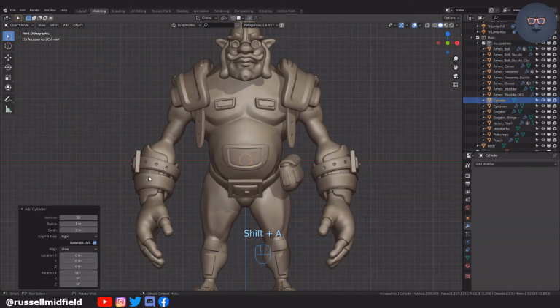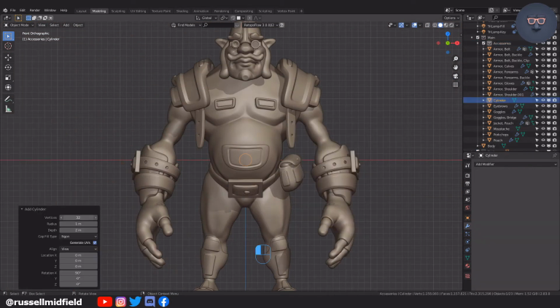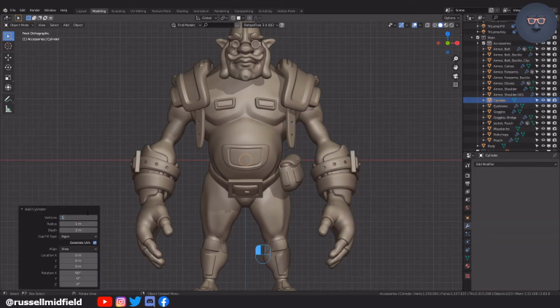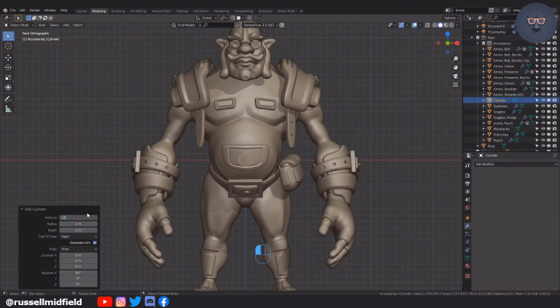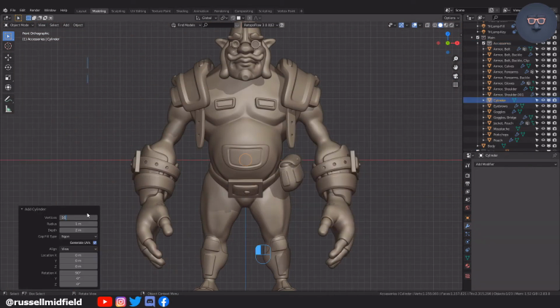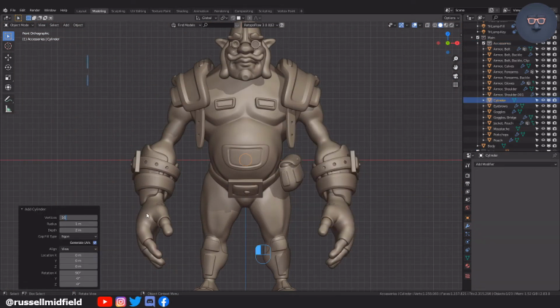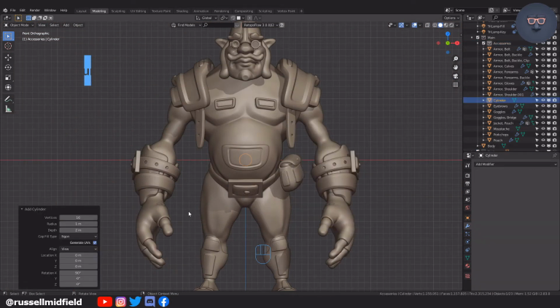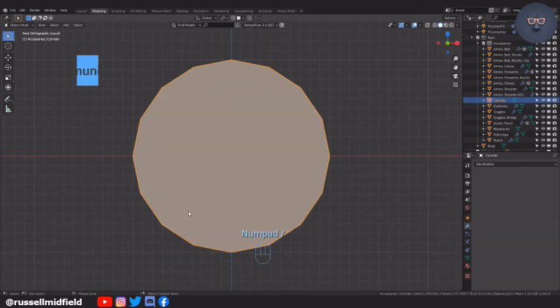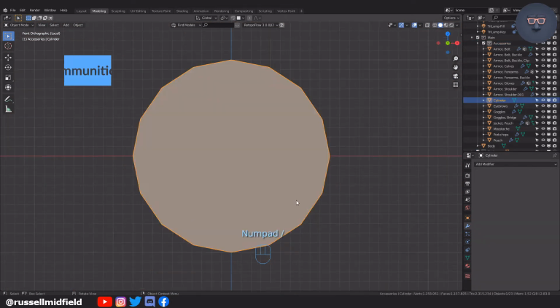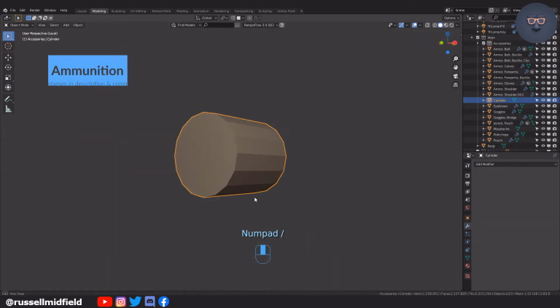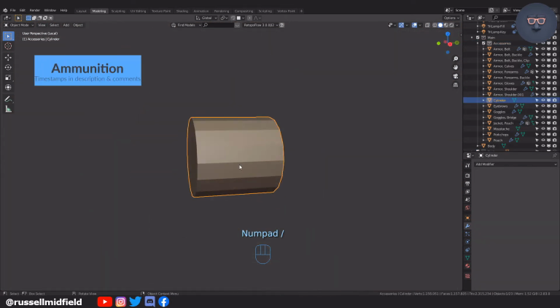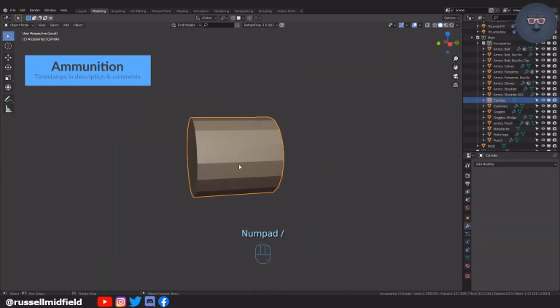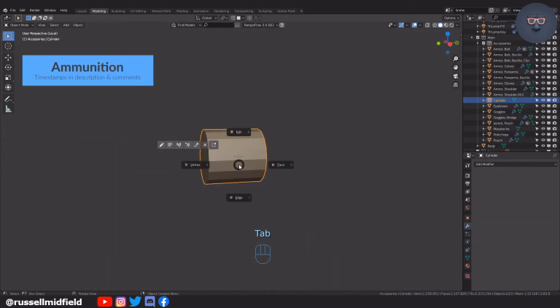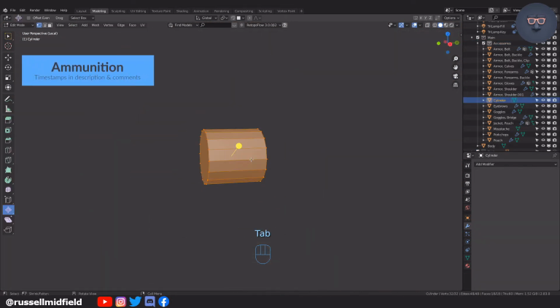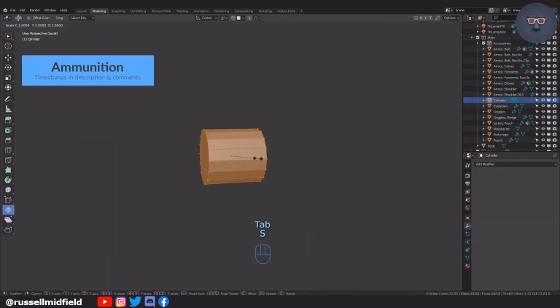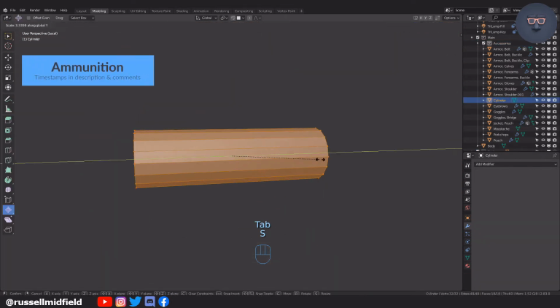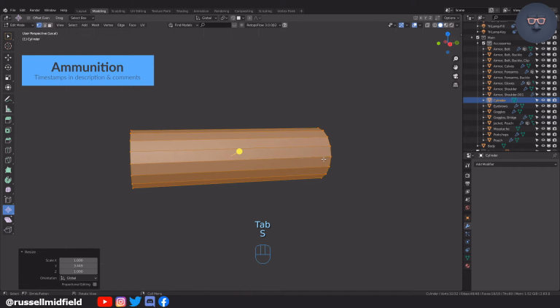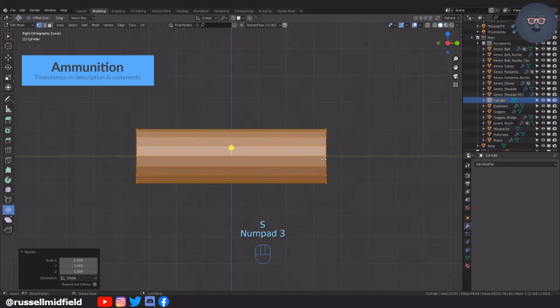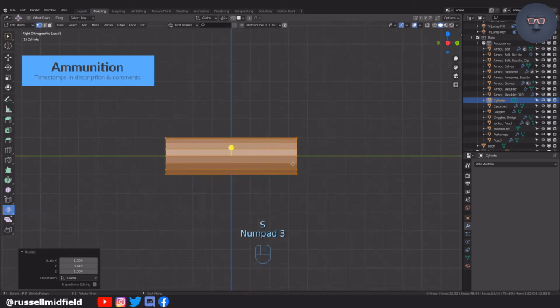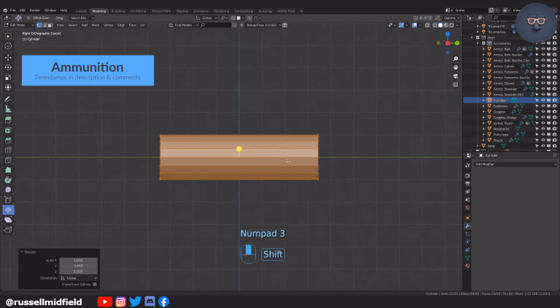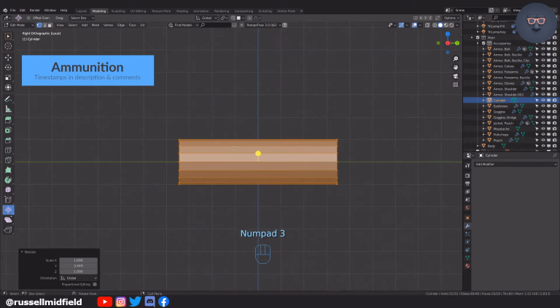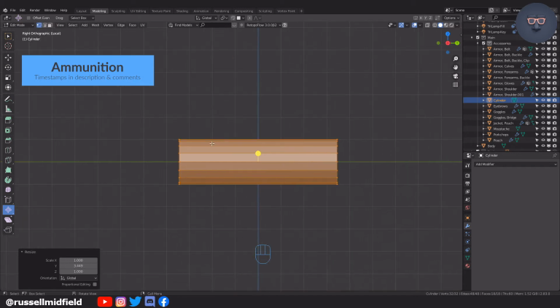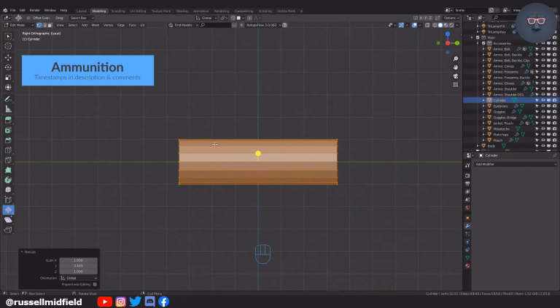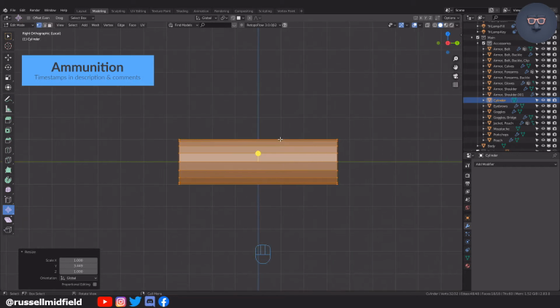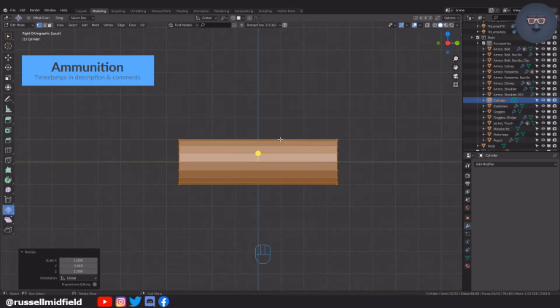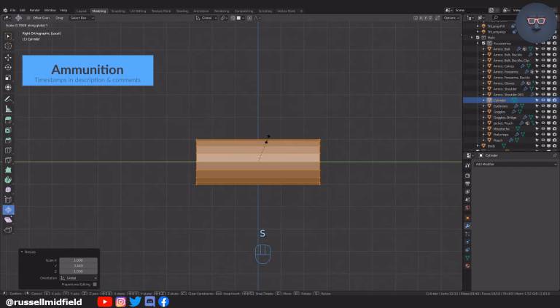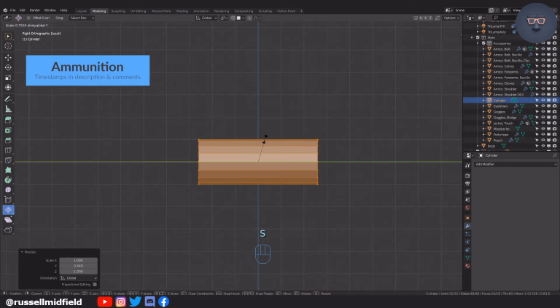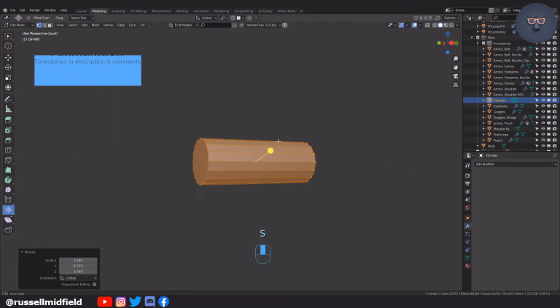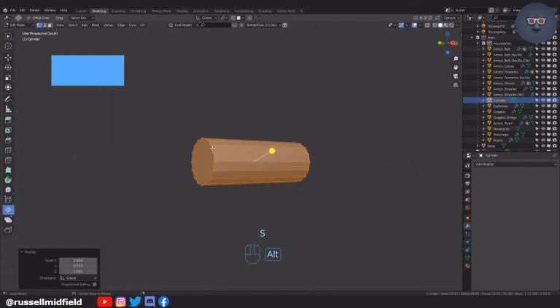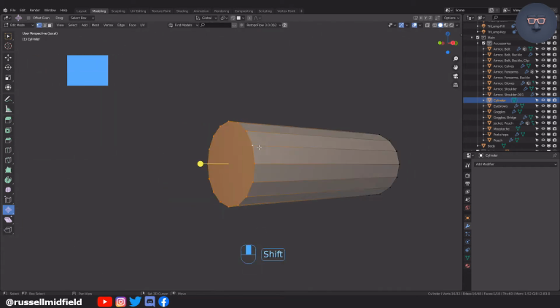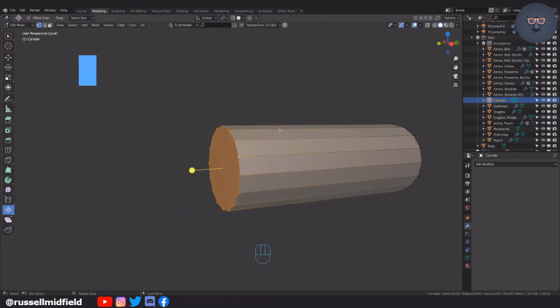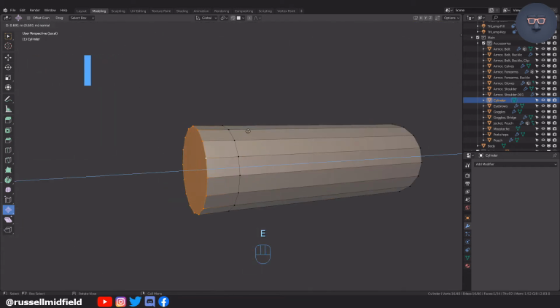Now creating some ammunition — pretty standard modeling here, same as before: lots of extrusions, bevels, and insets.